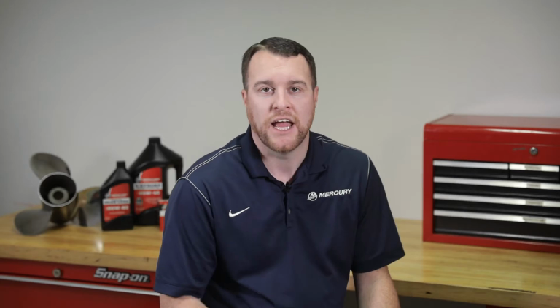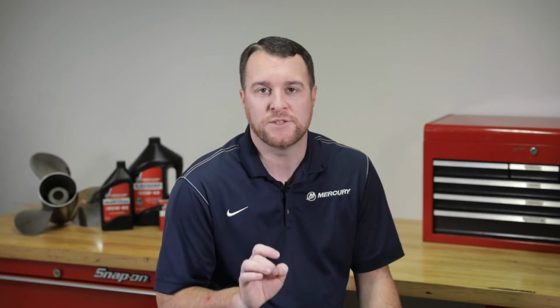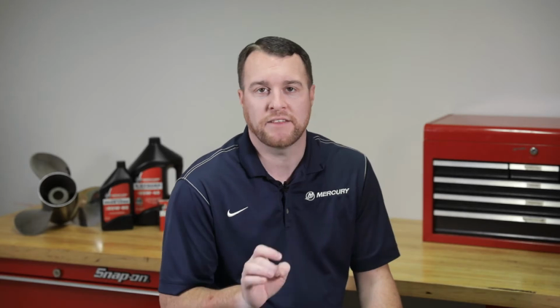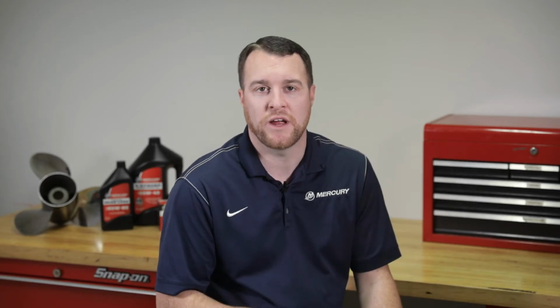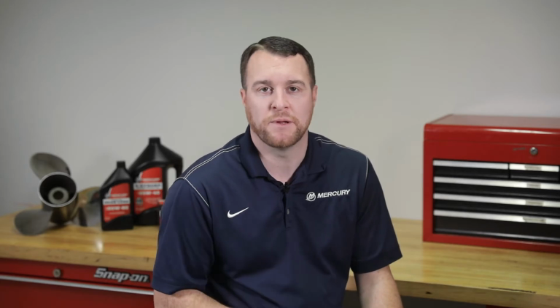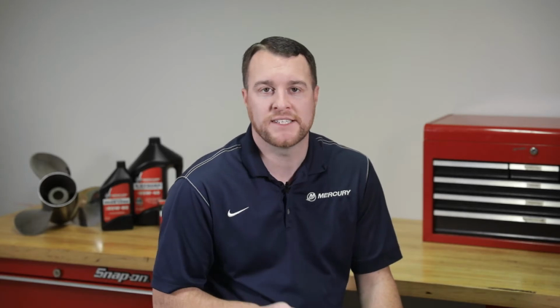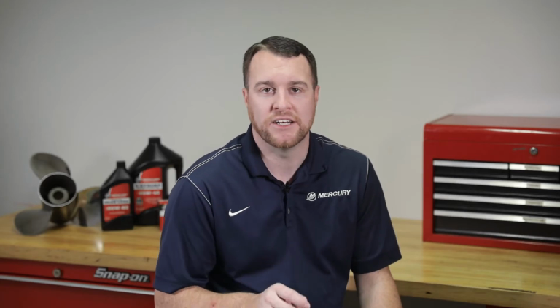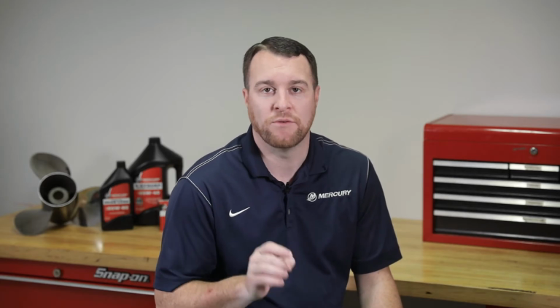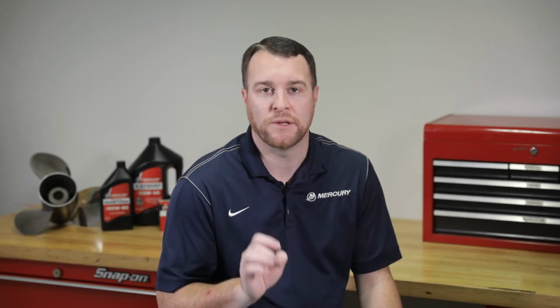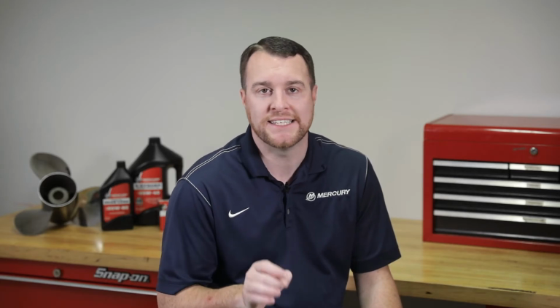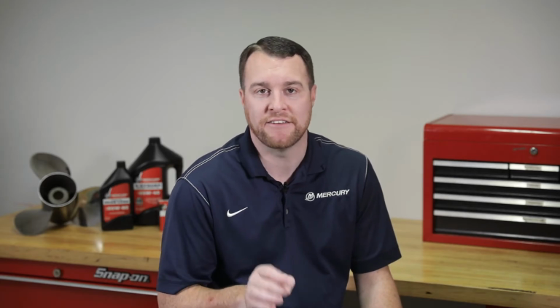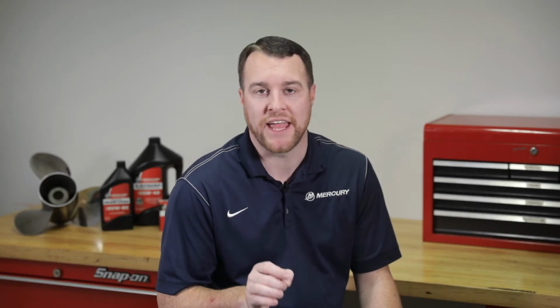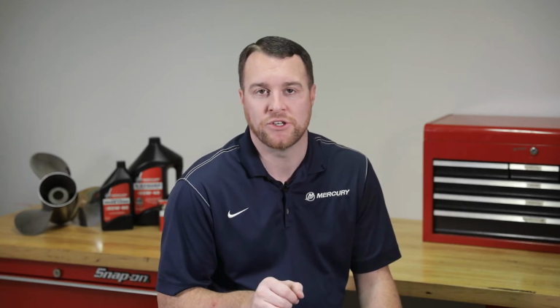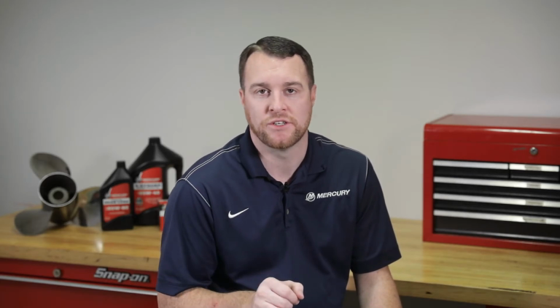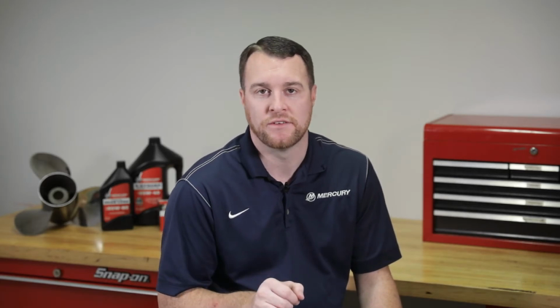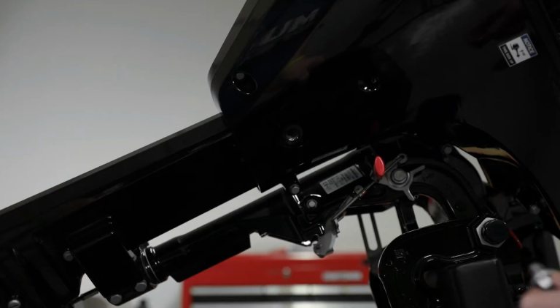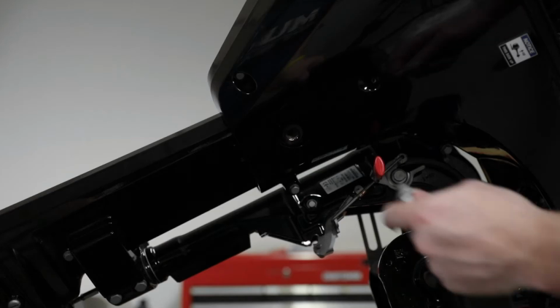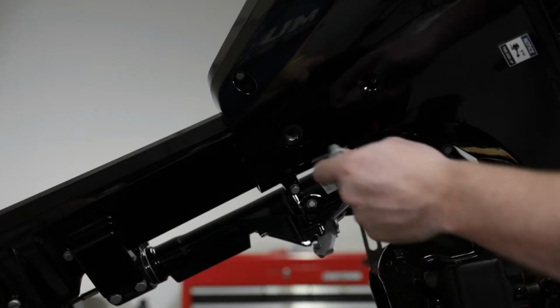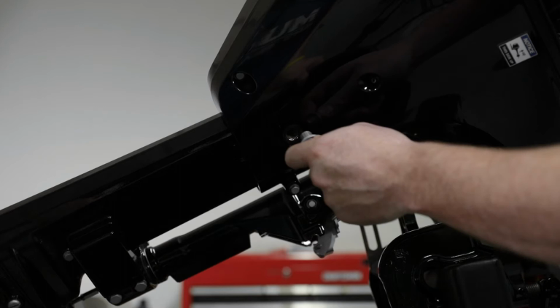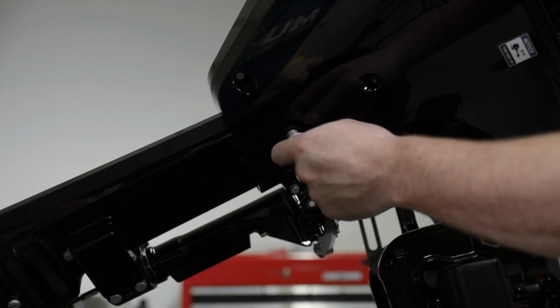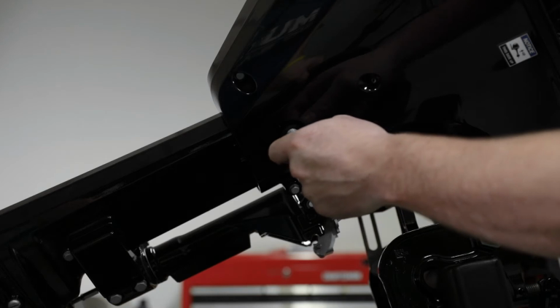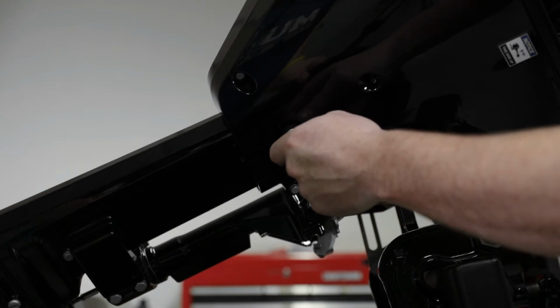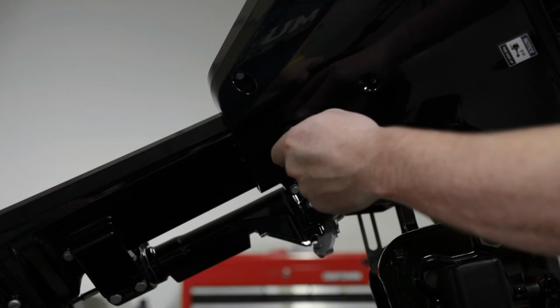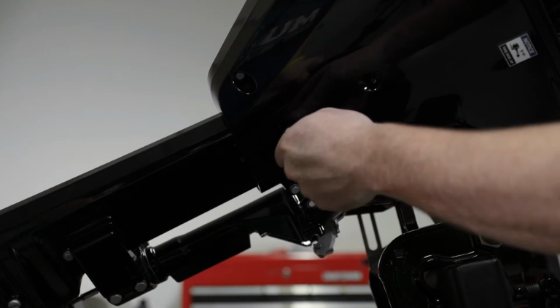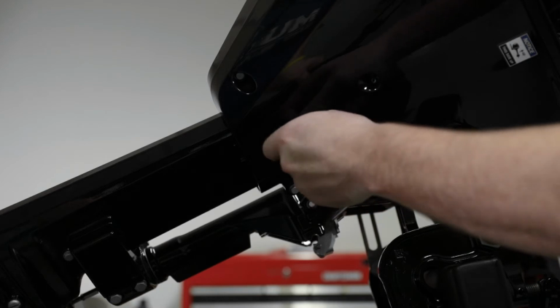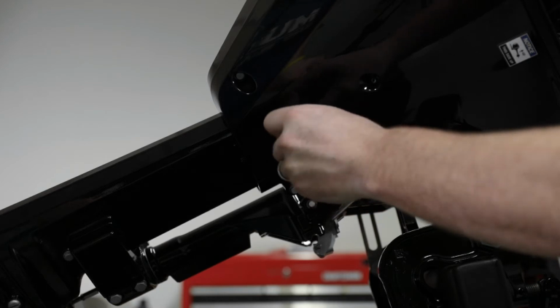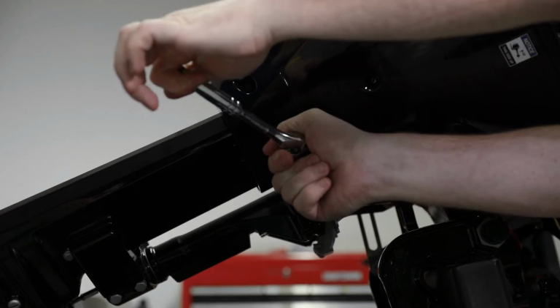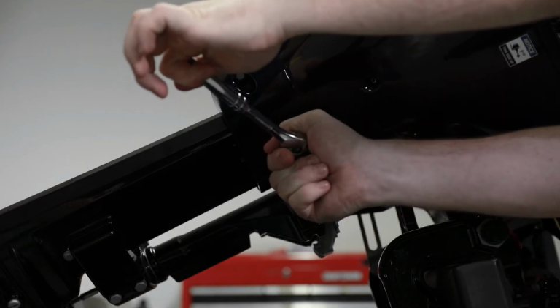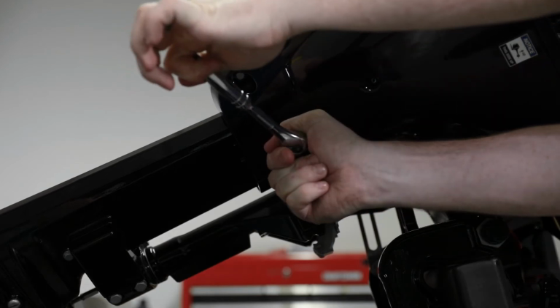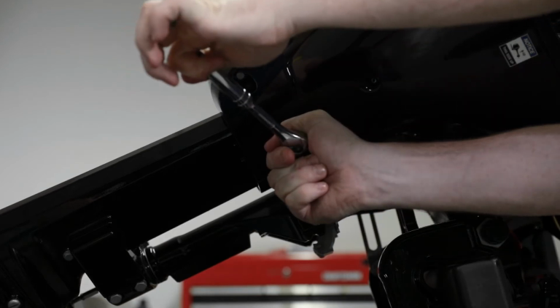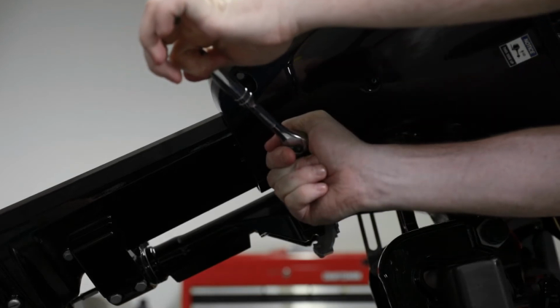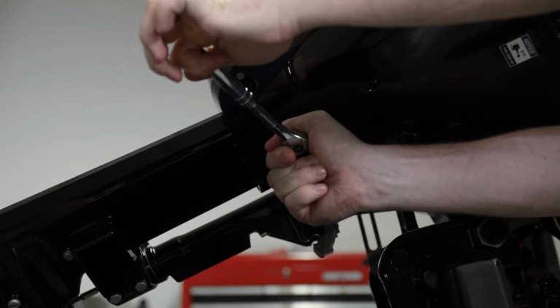Inspect the drain plug seal and replace if damaged. Lubricate the seal on the drain plug with oil and install.